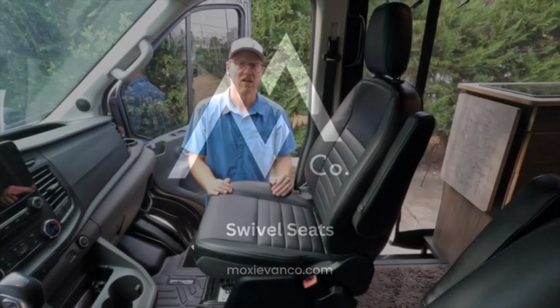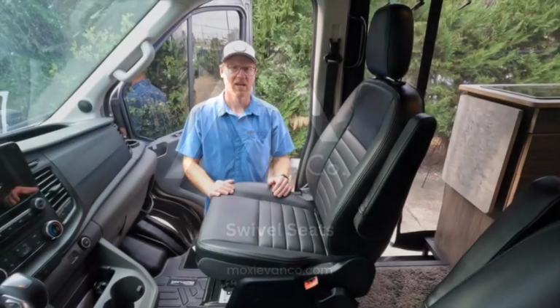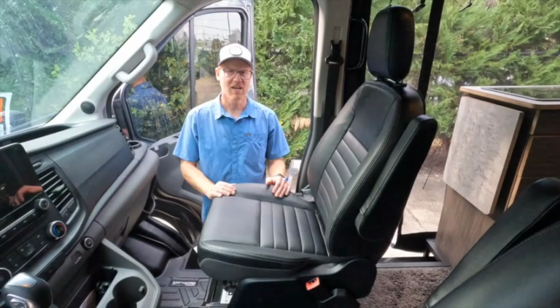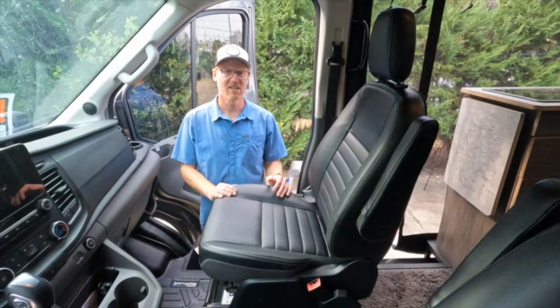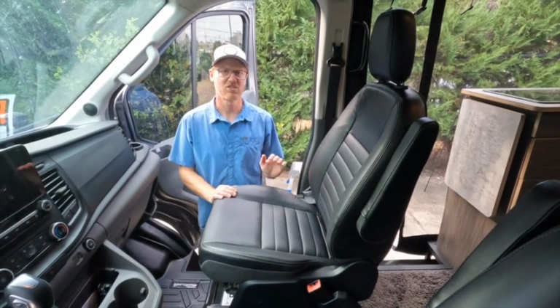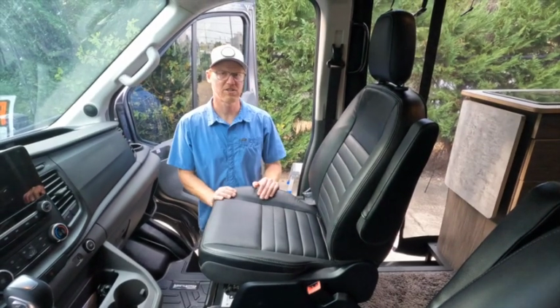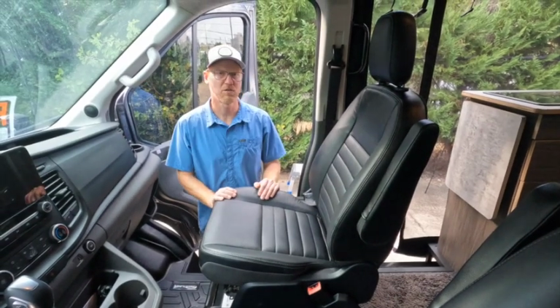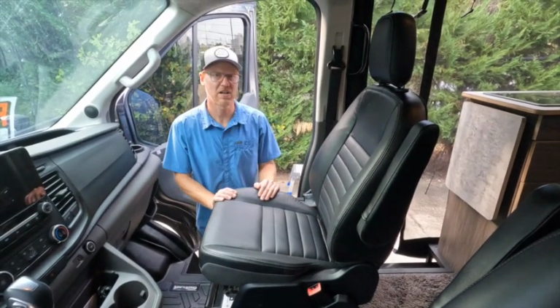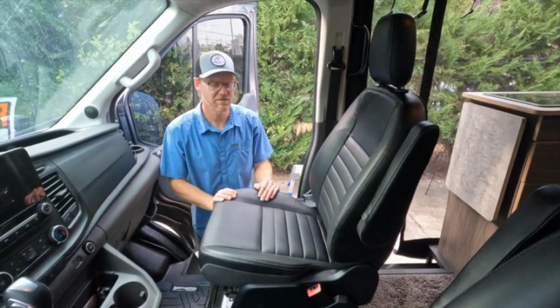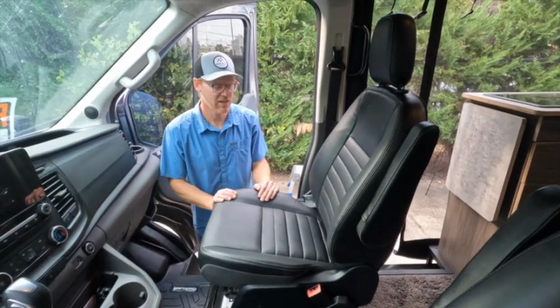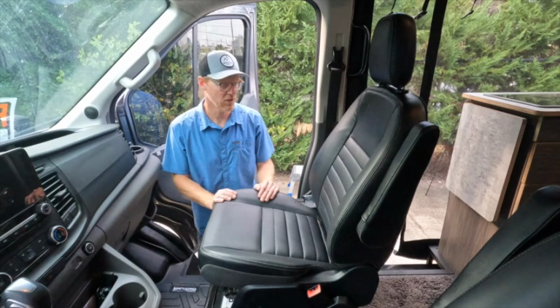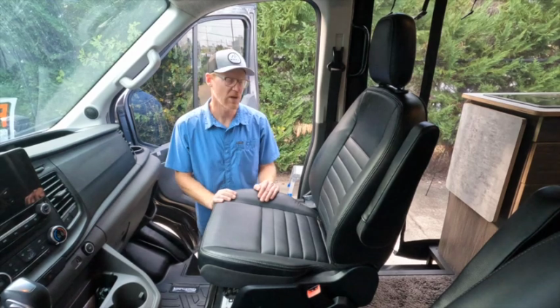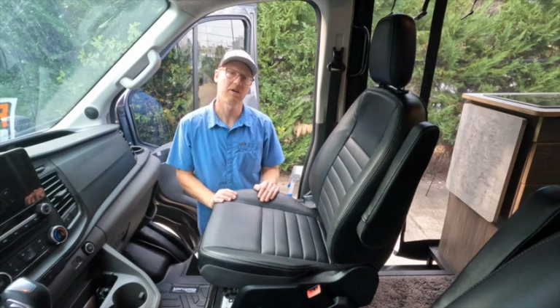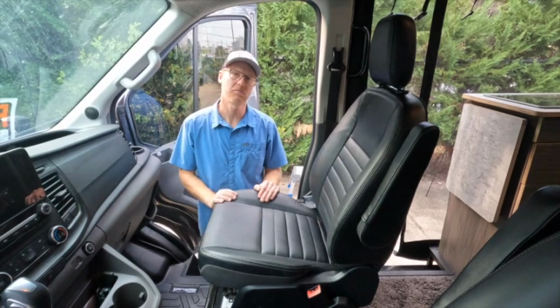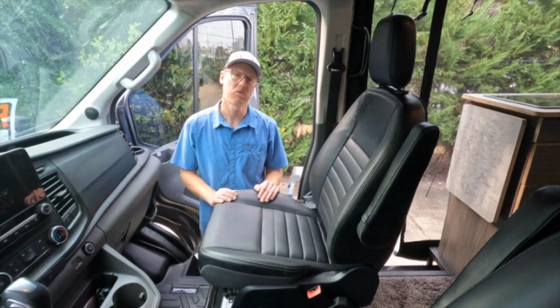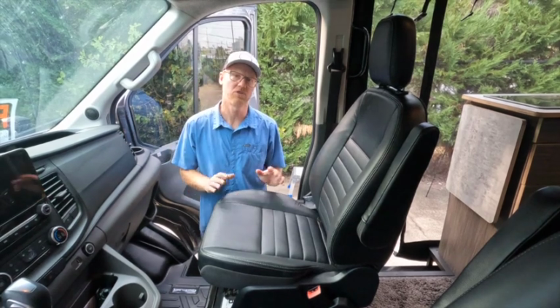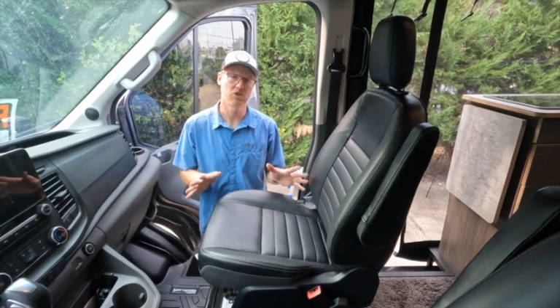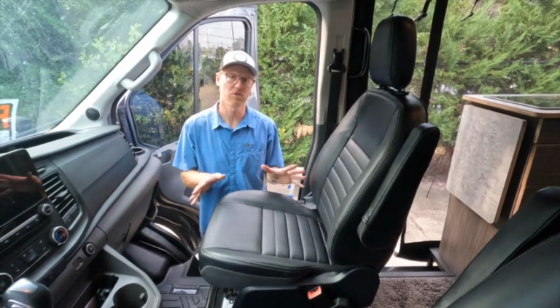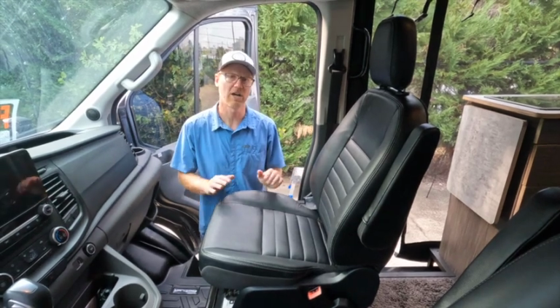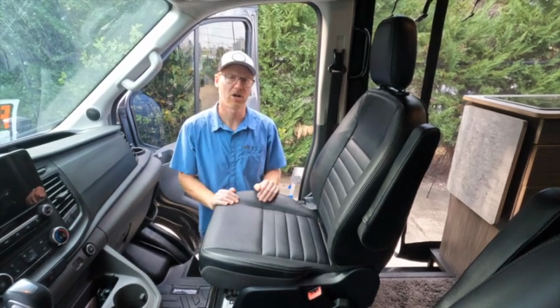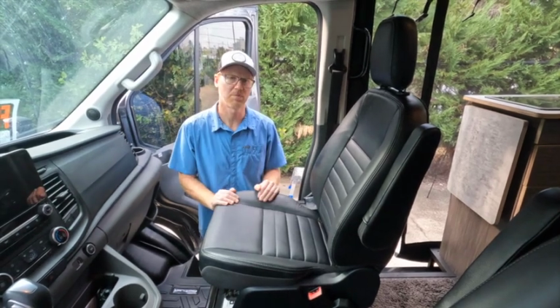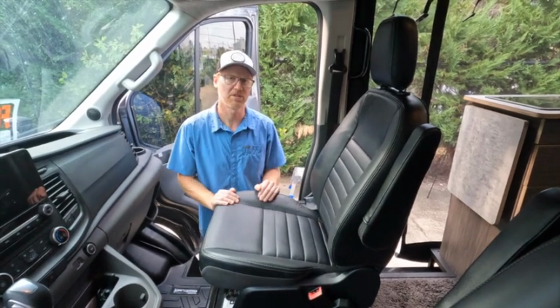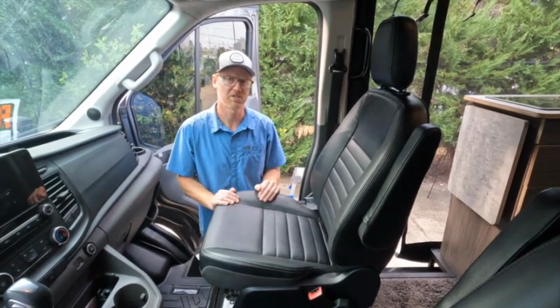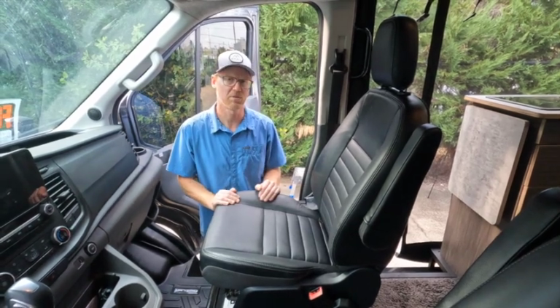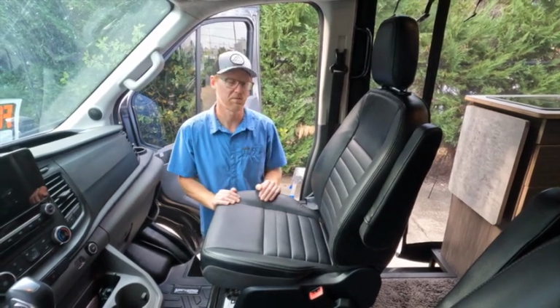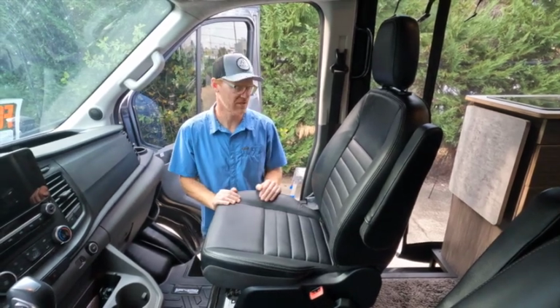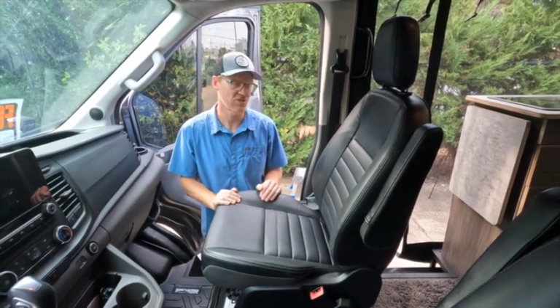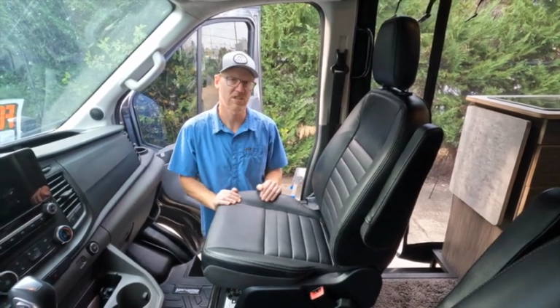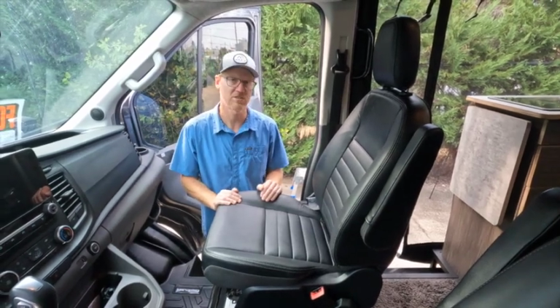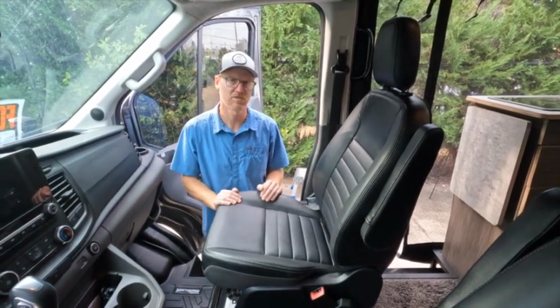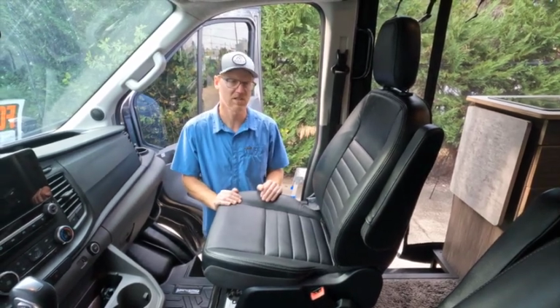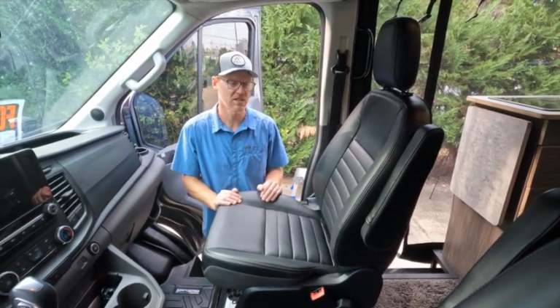Hey guys, Justin from Moxie Van Co. I'm going to show you how to operate this passenger side swivel seat.